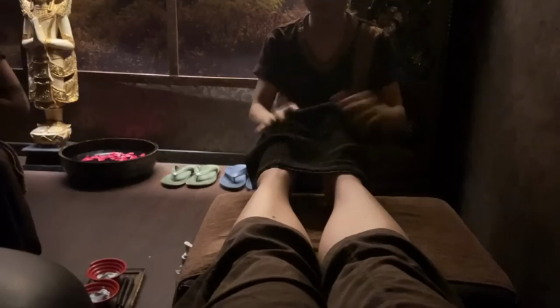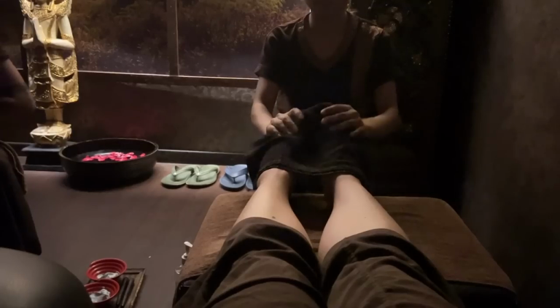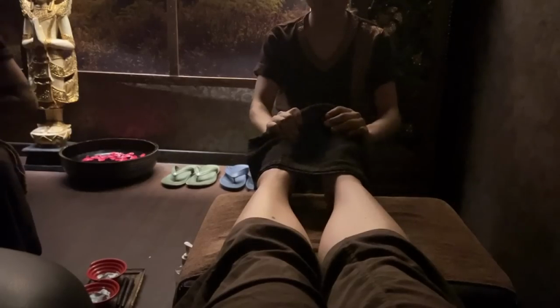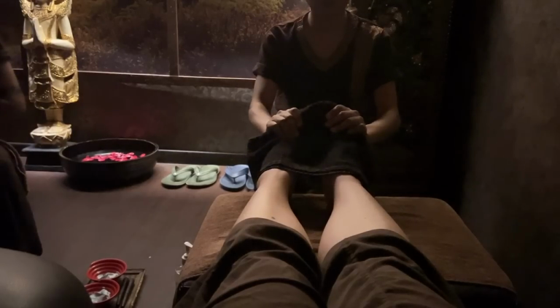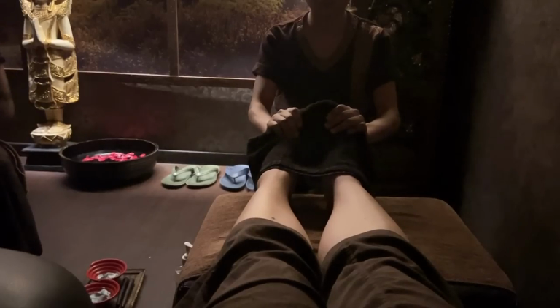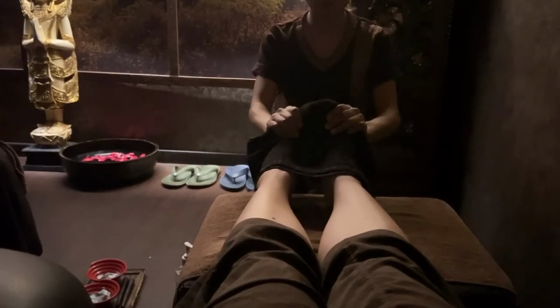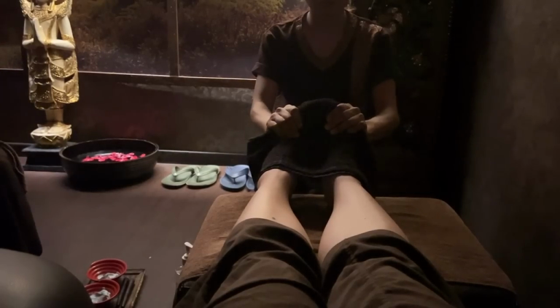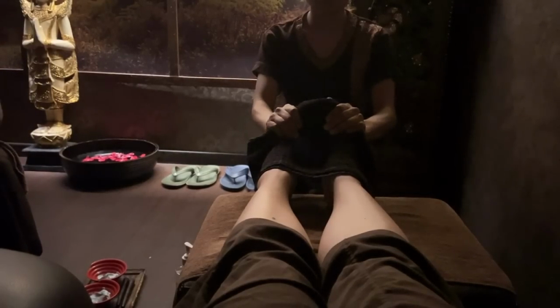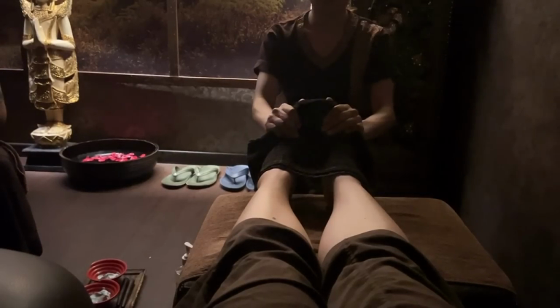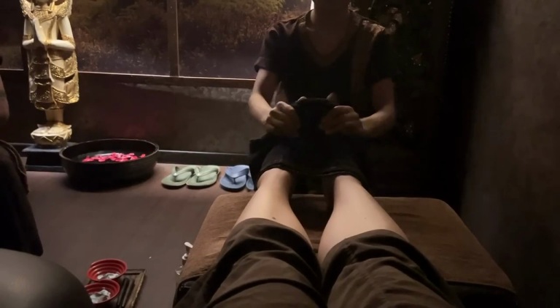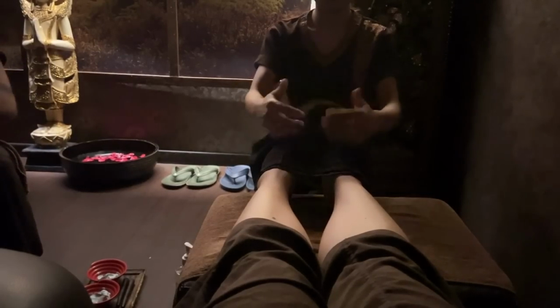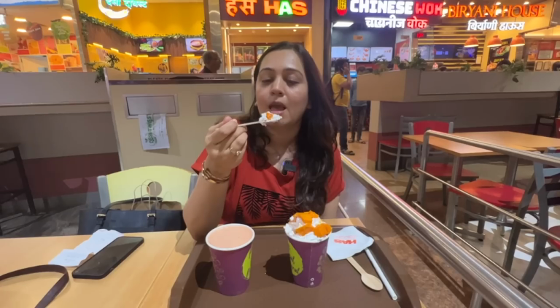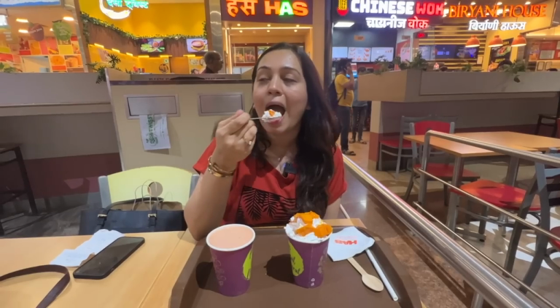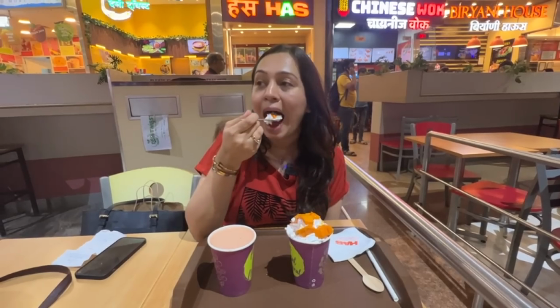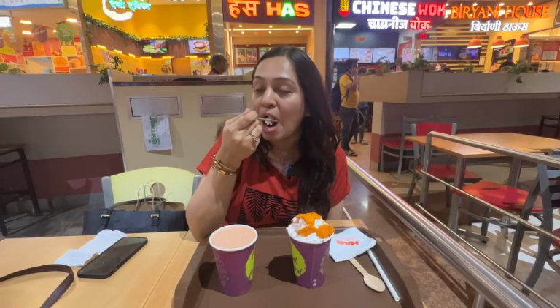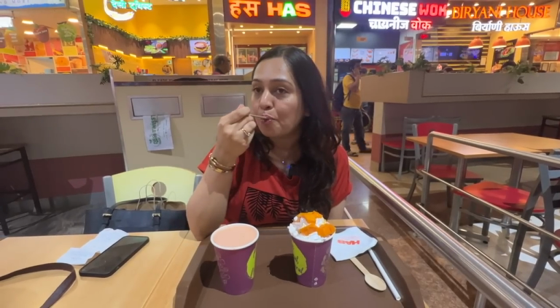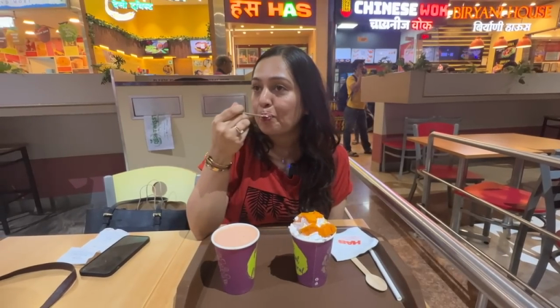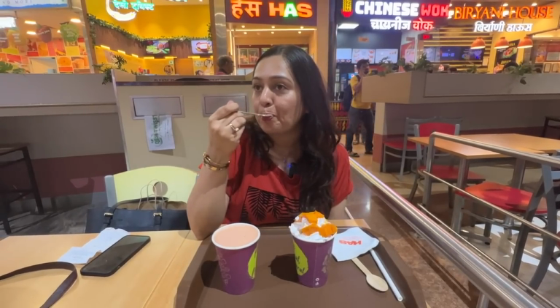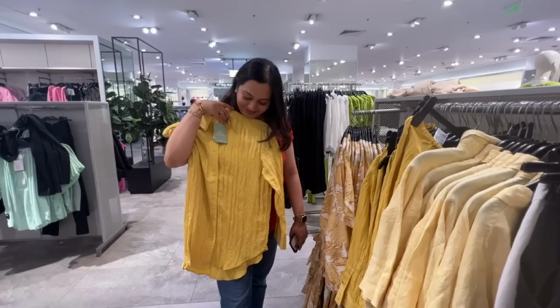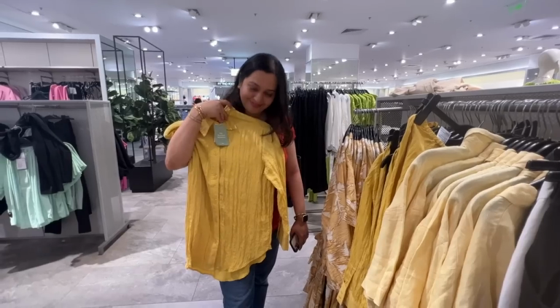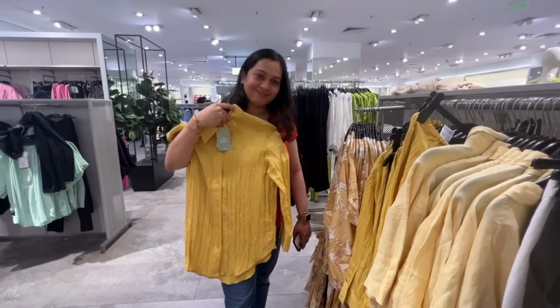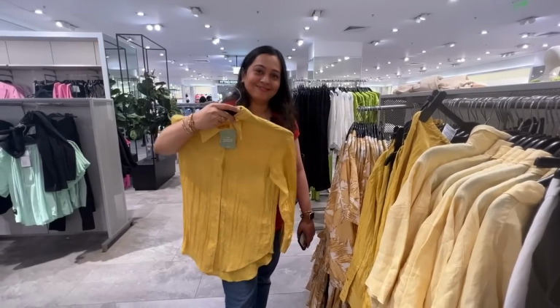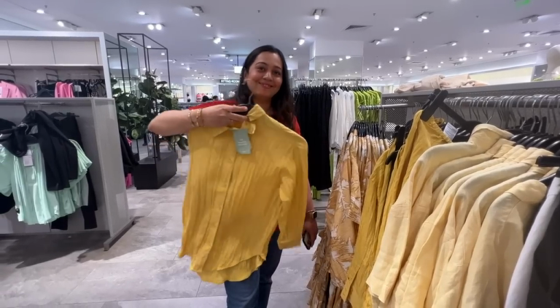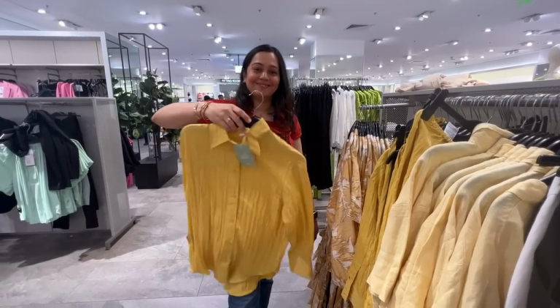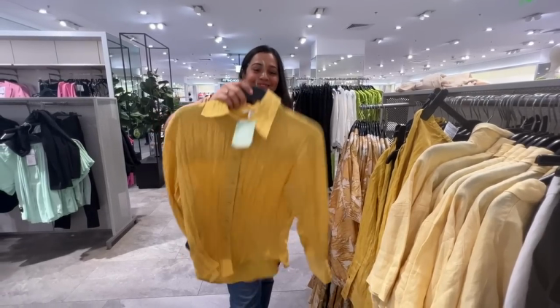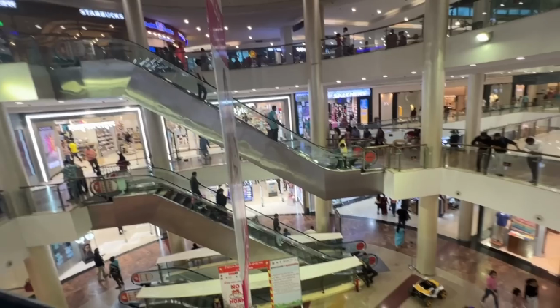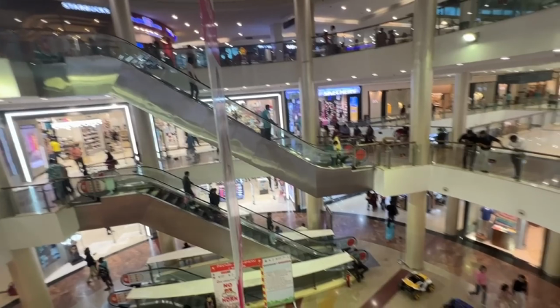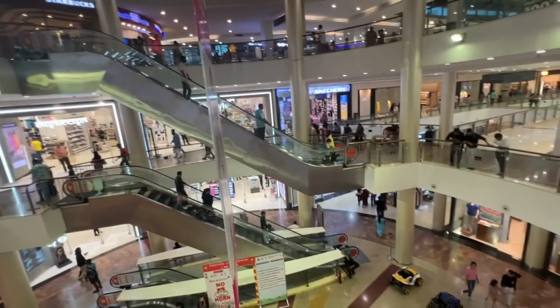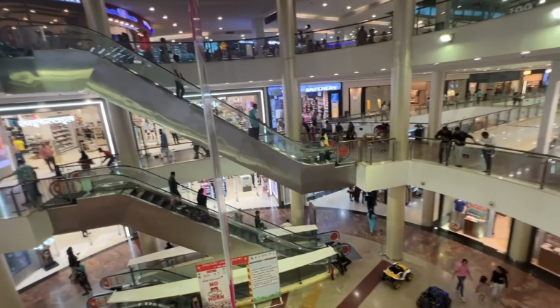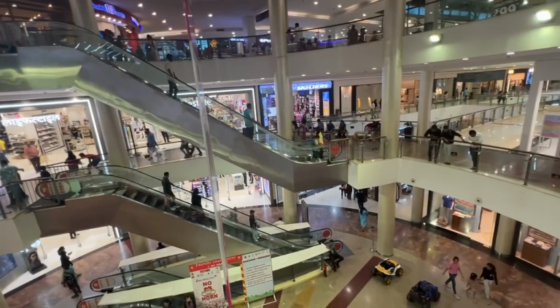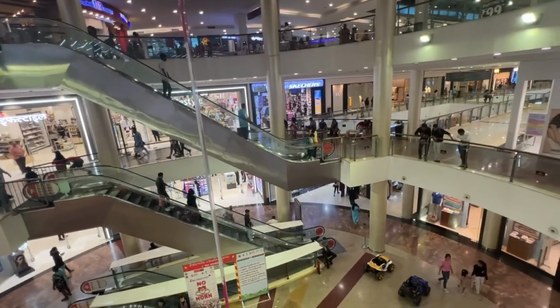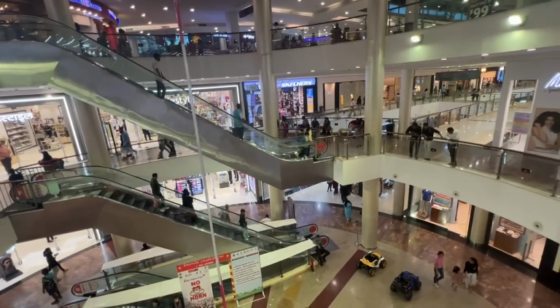An amazing food spa, followed by some yummy food and shopping. This is what an evening in a mall looks like.